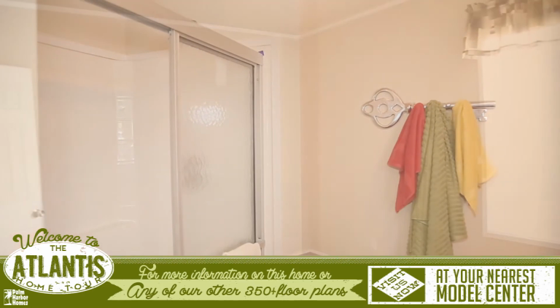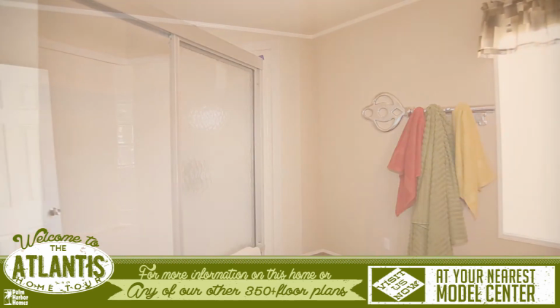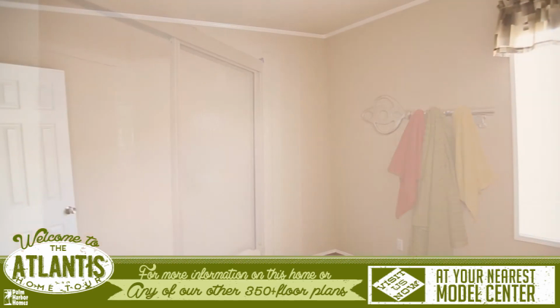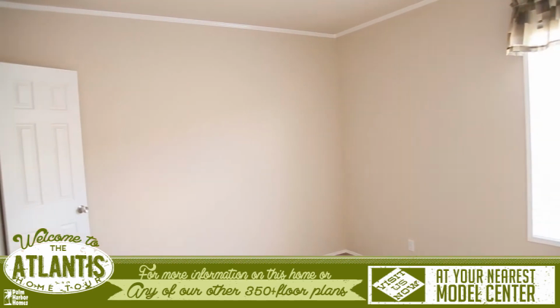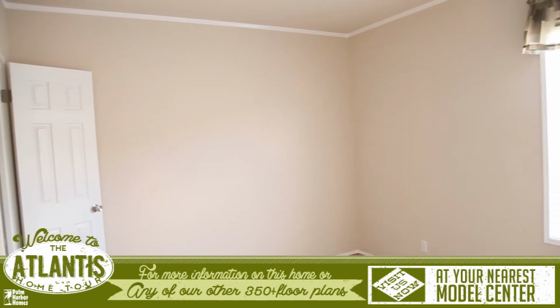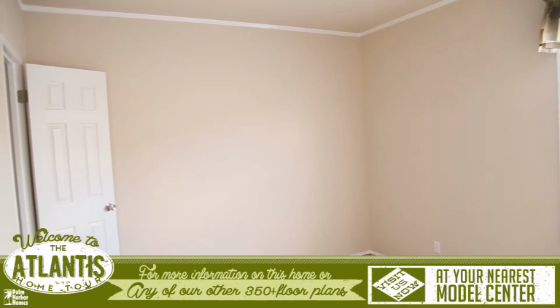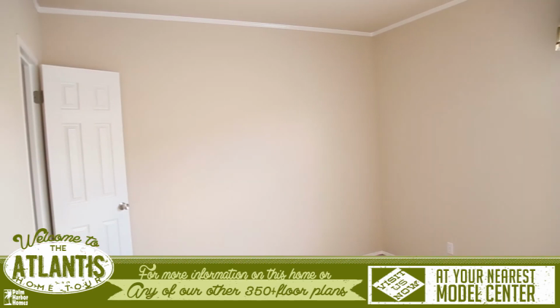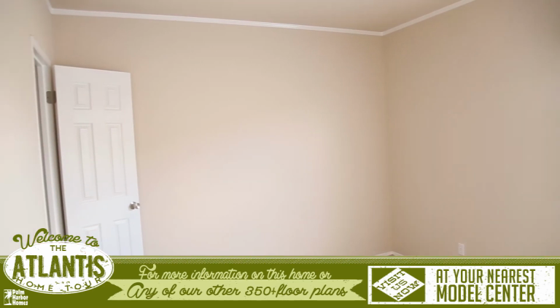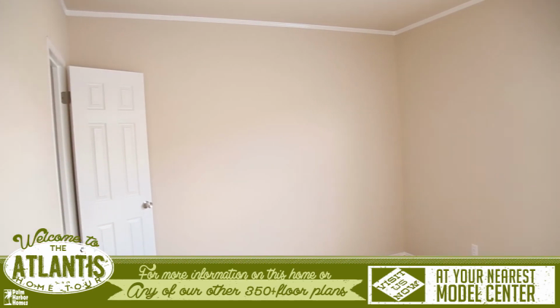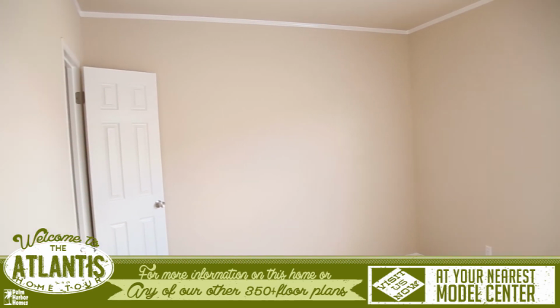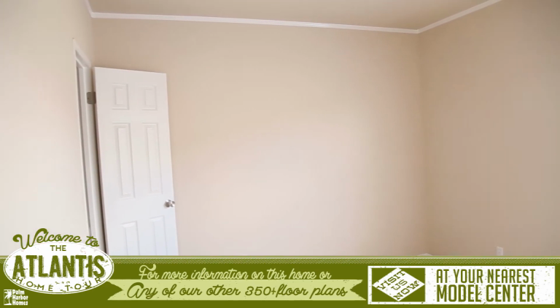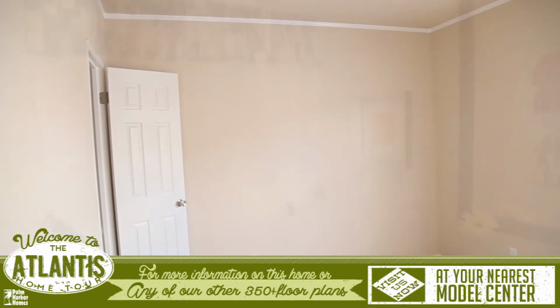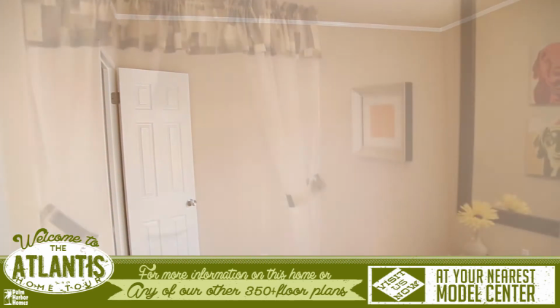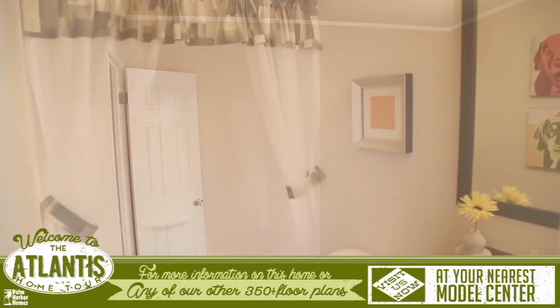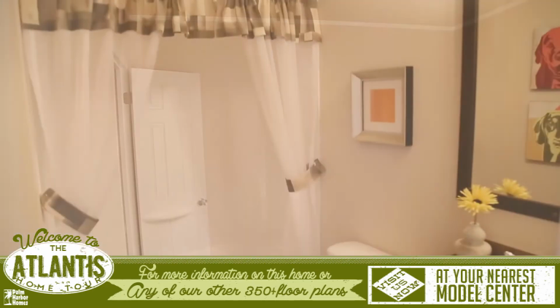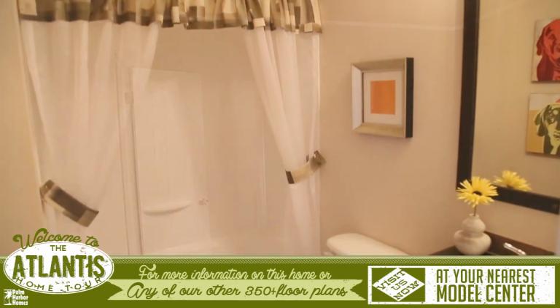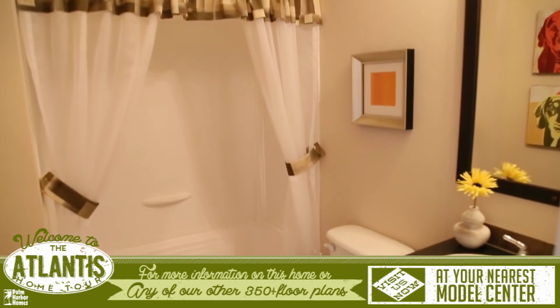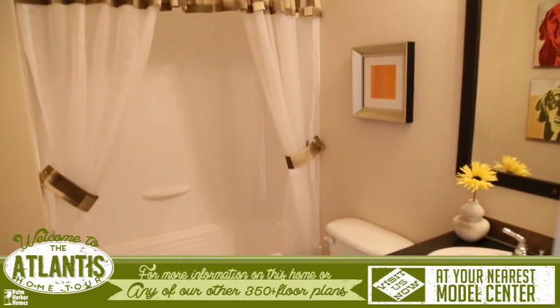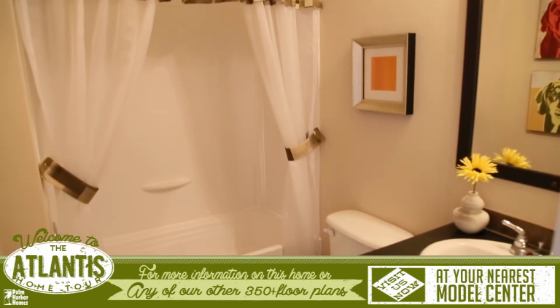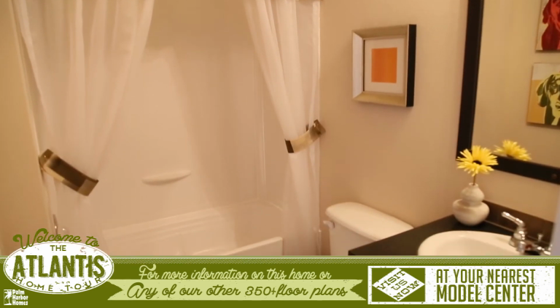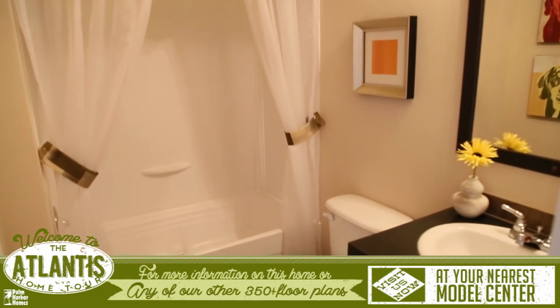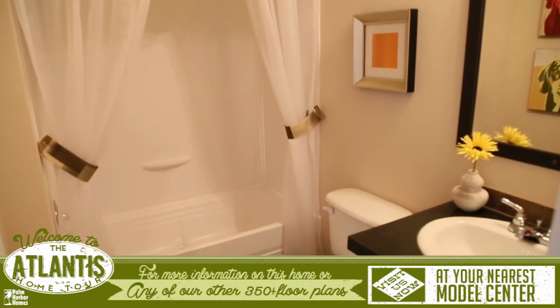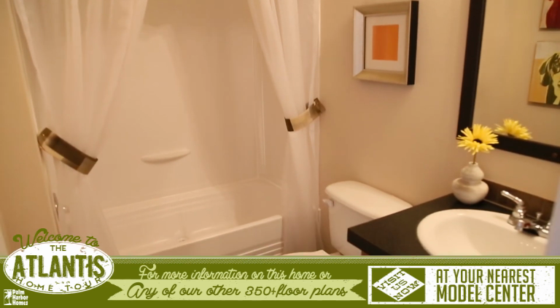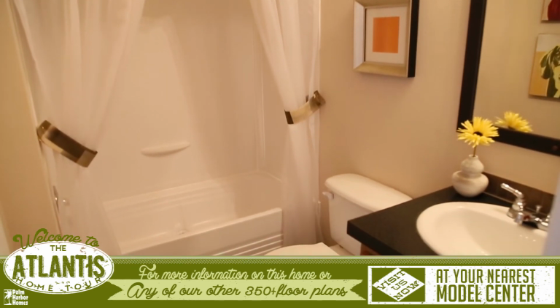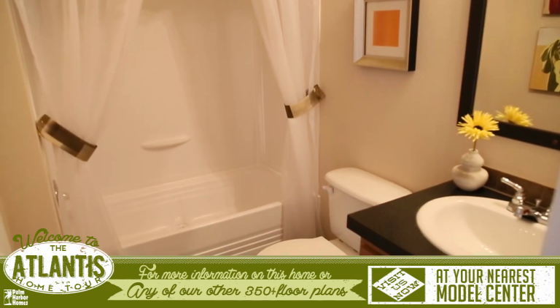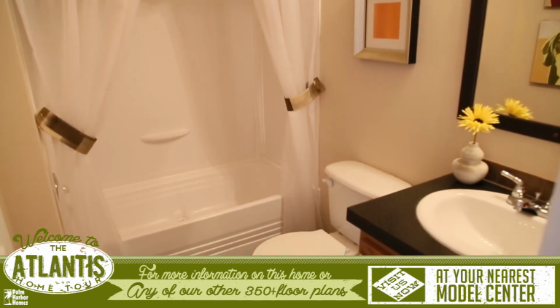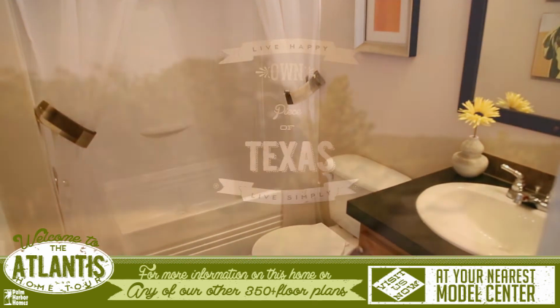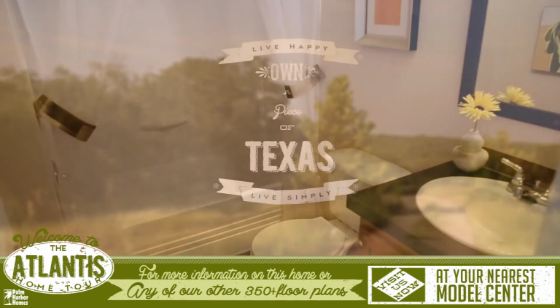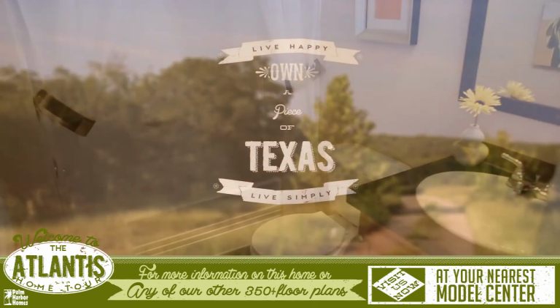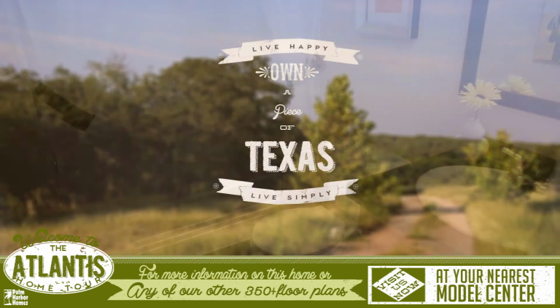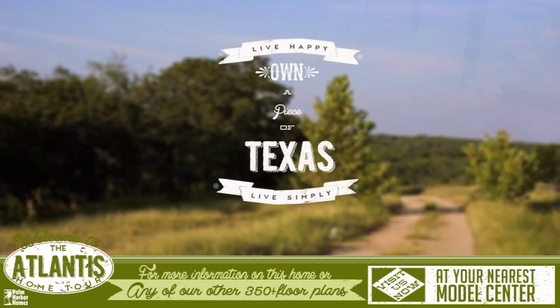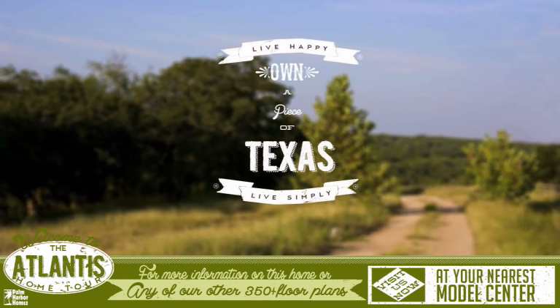On the opposite end of the home are the two secondary bedrooms, both with walk-in closets and a shared full bathroom.